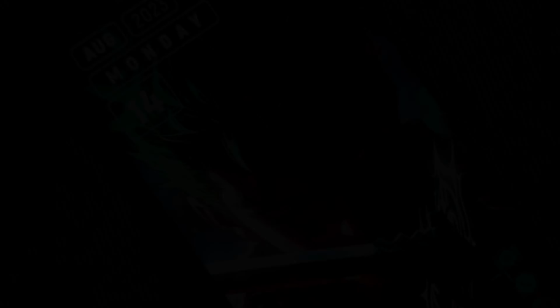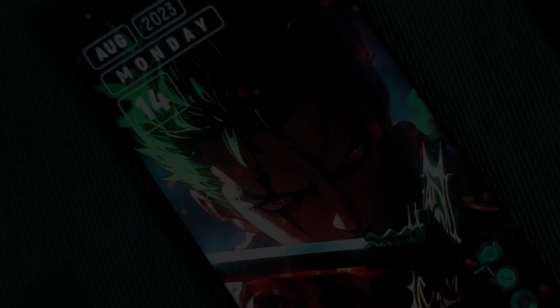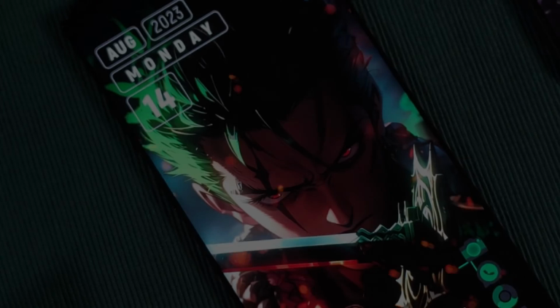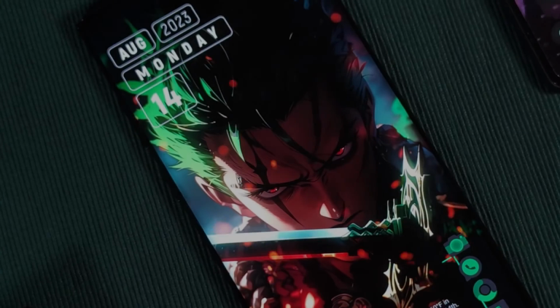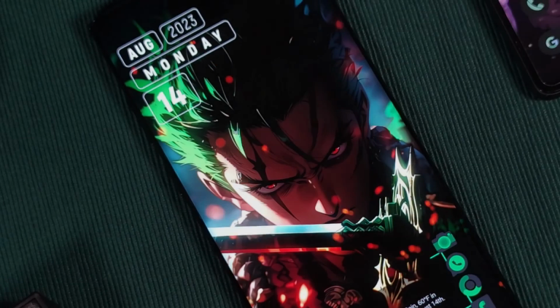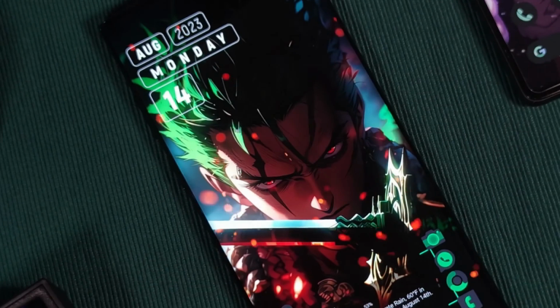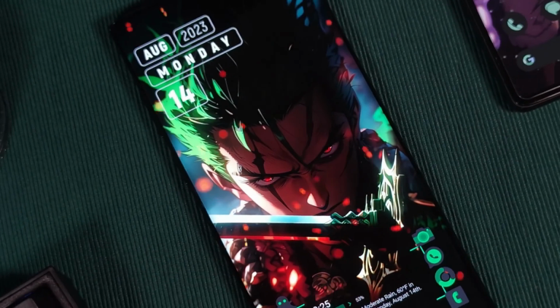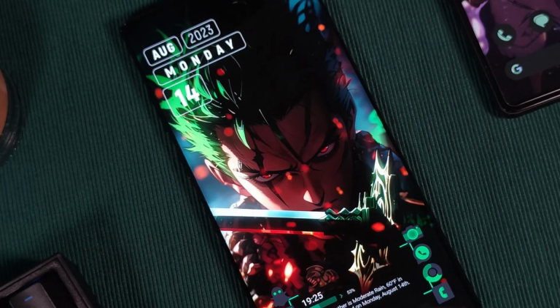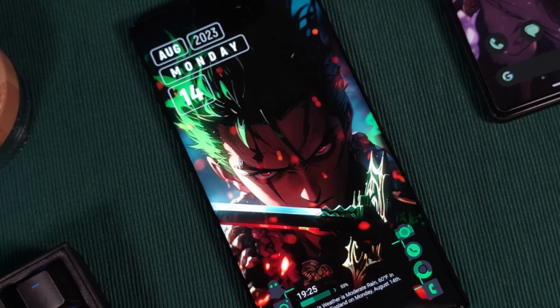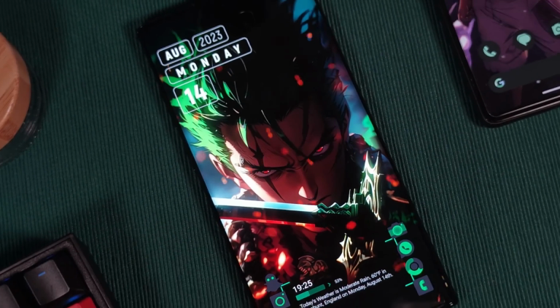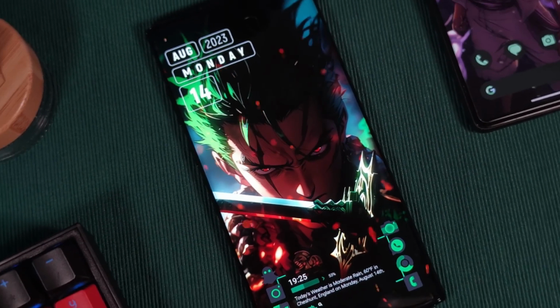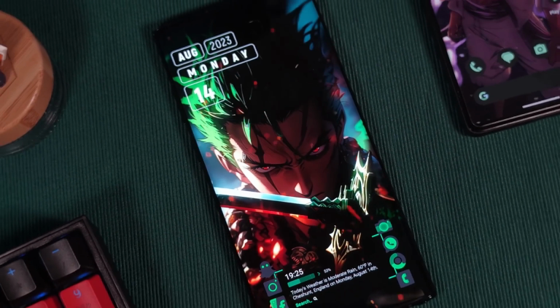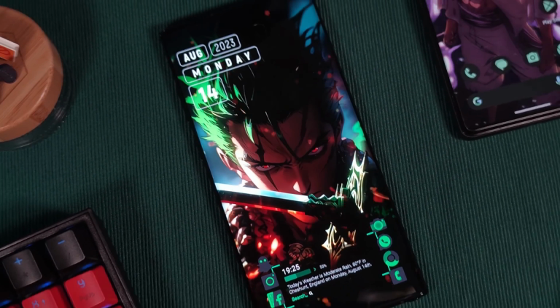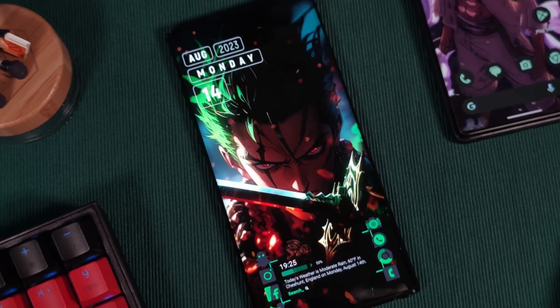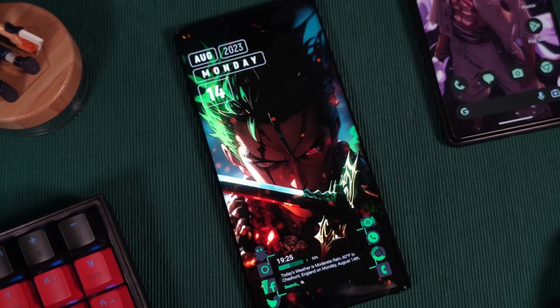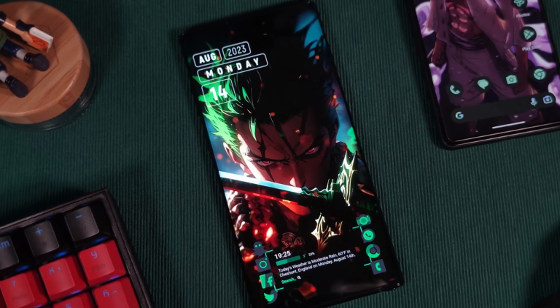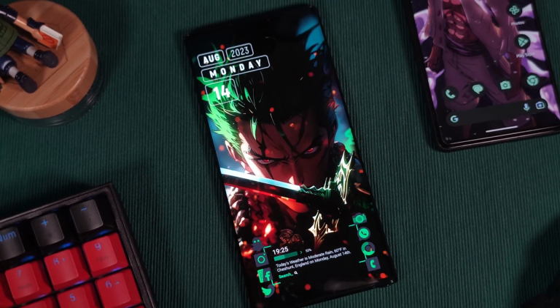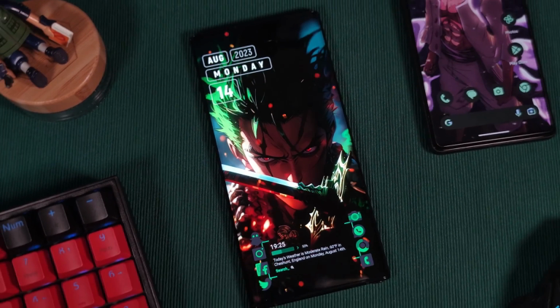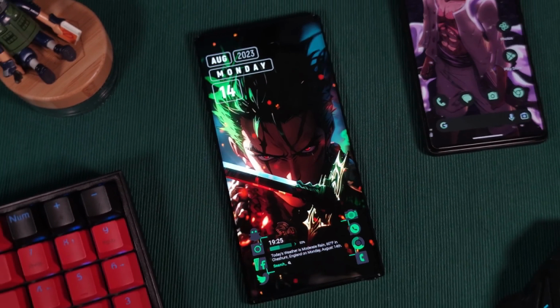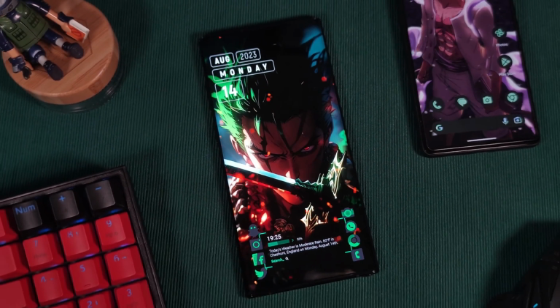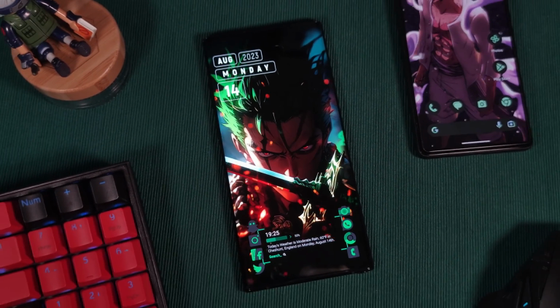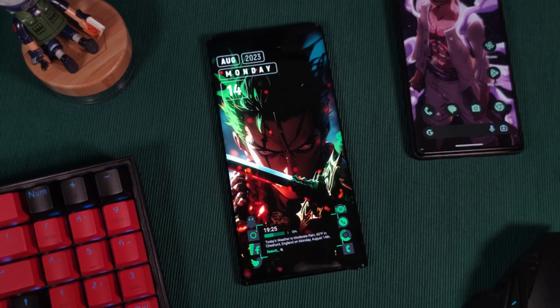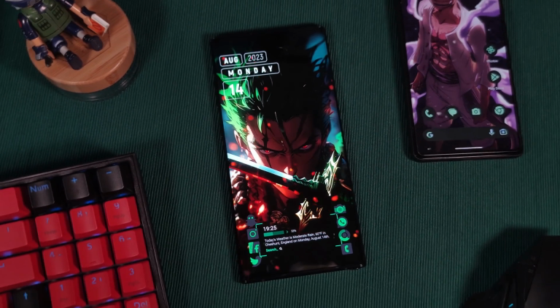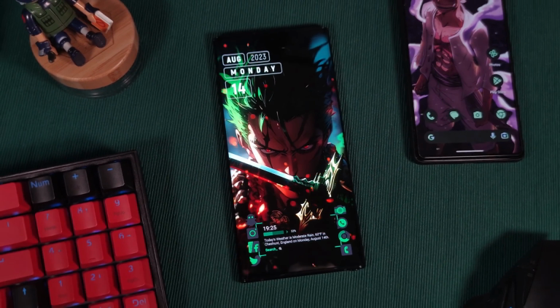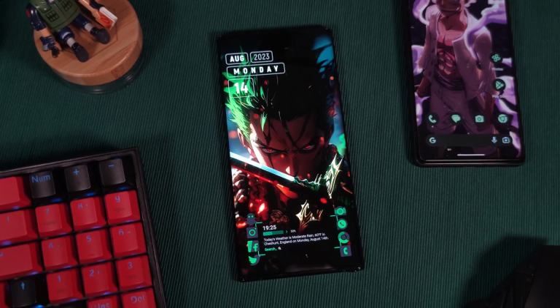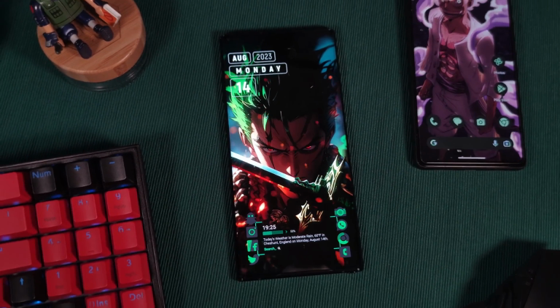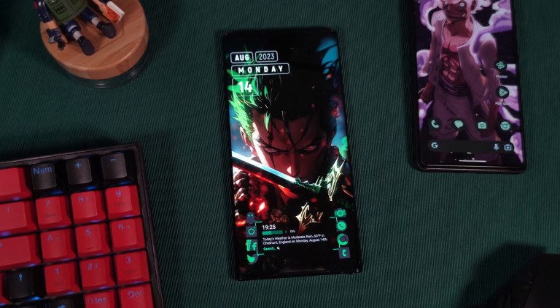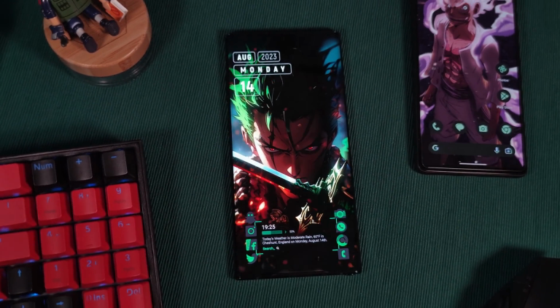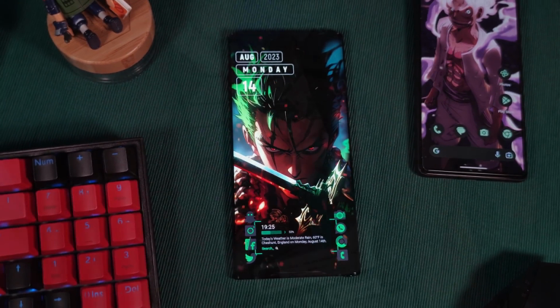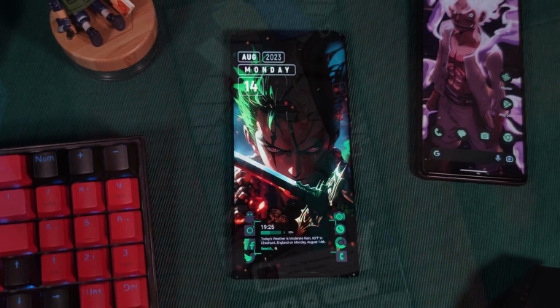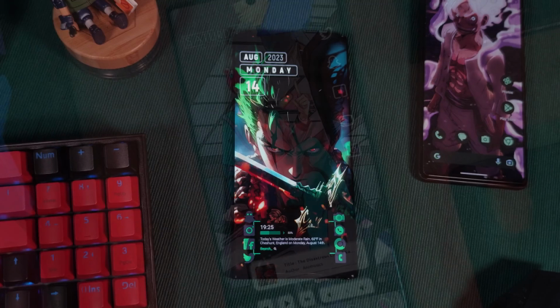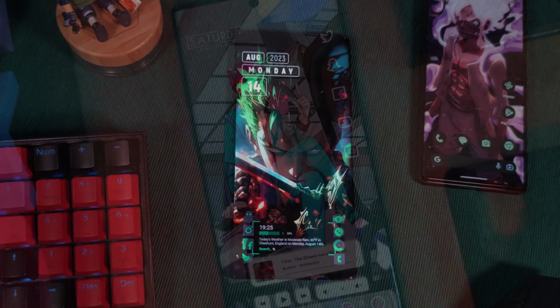Hey guys! Welcome back to the Parkerverse. Today we're going to be looking at something truly exciting.